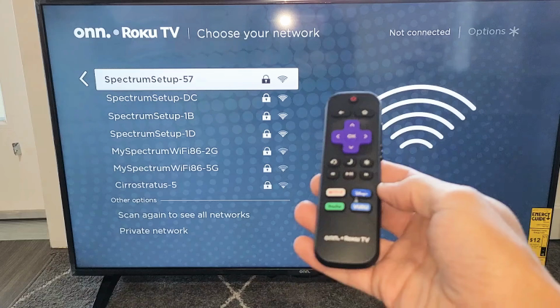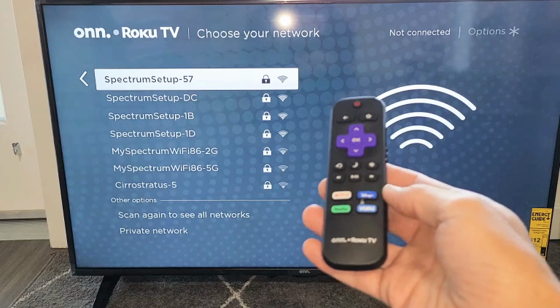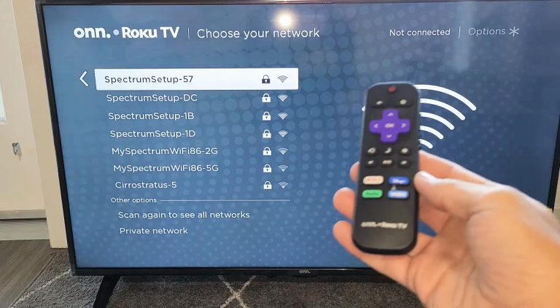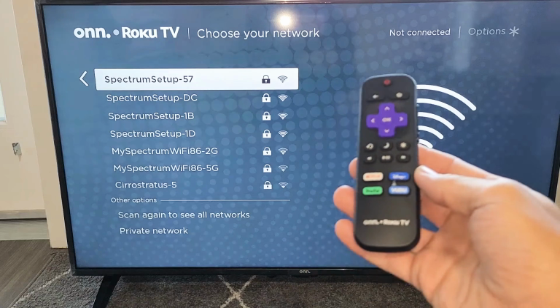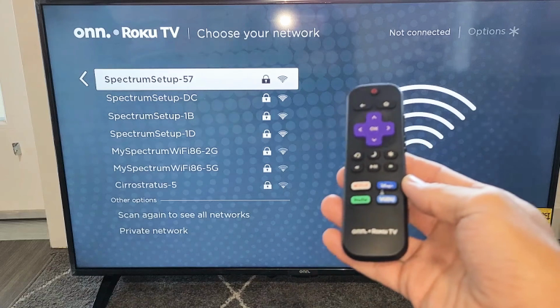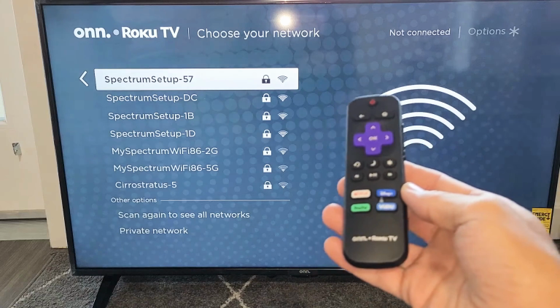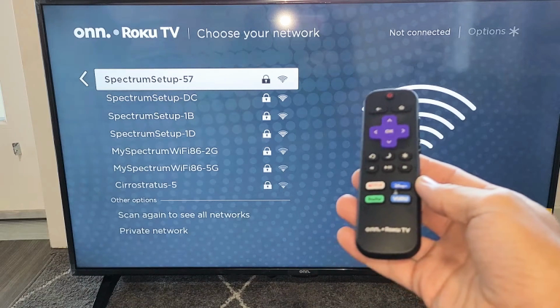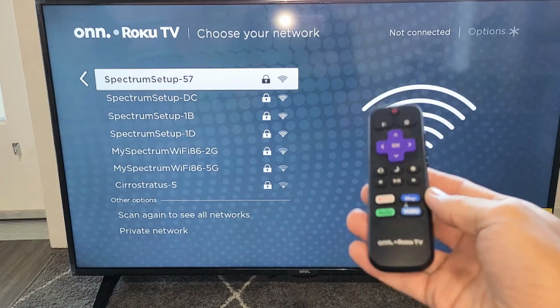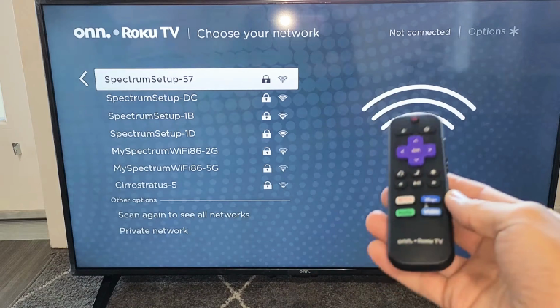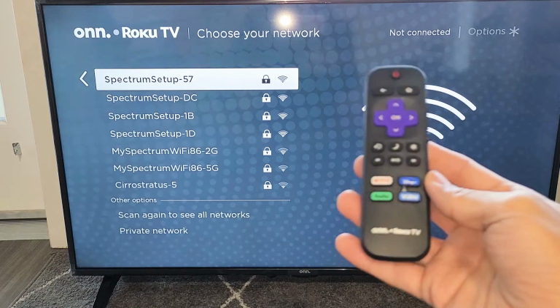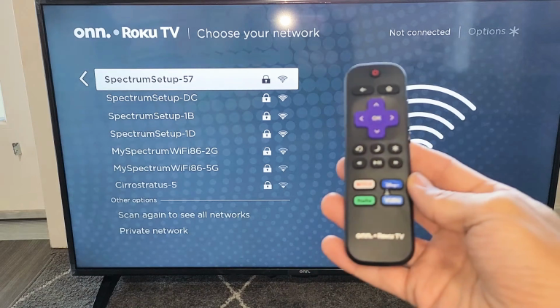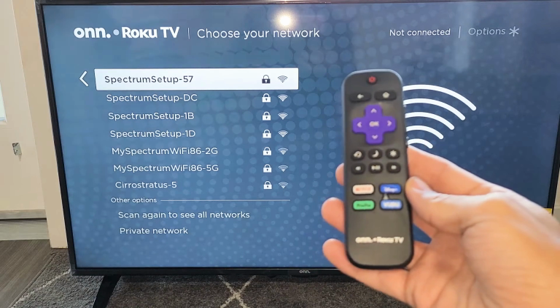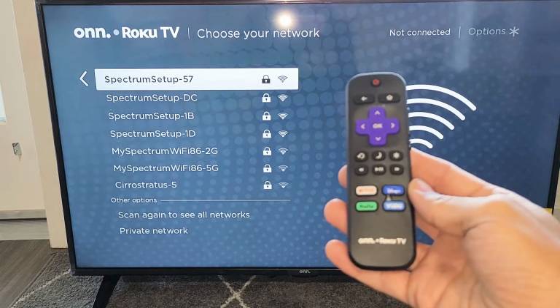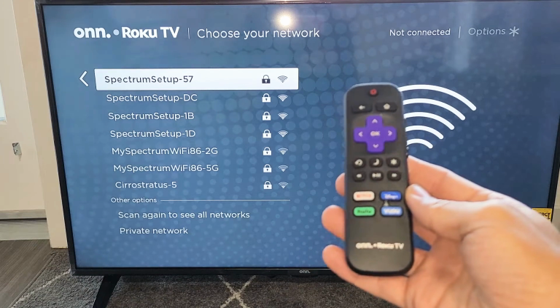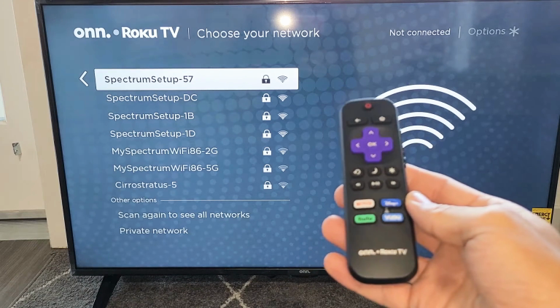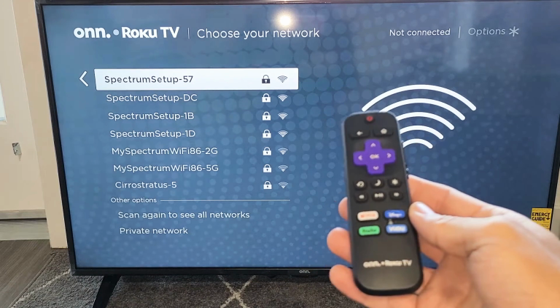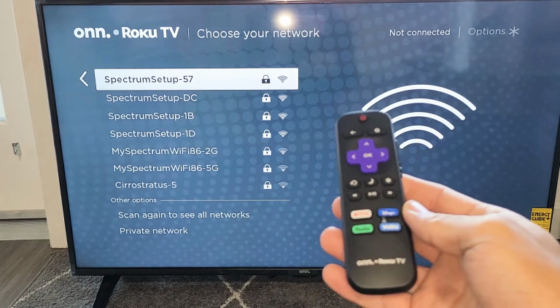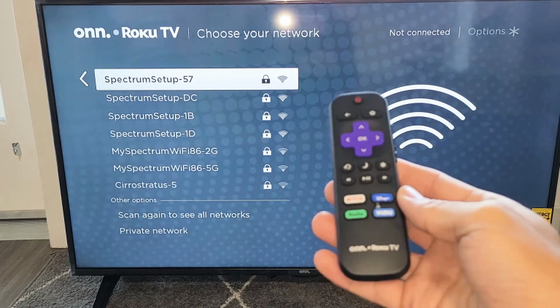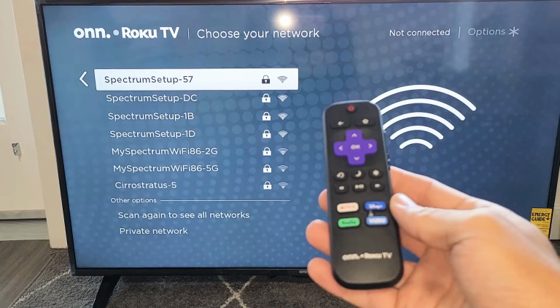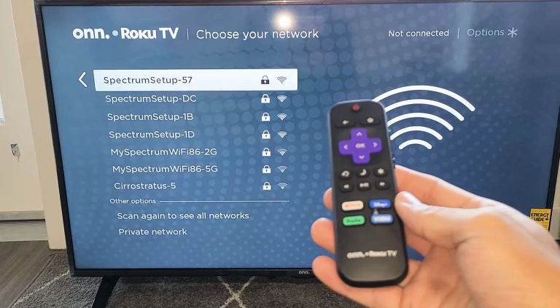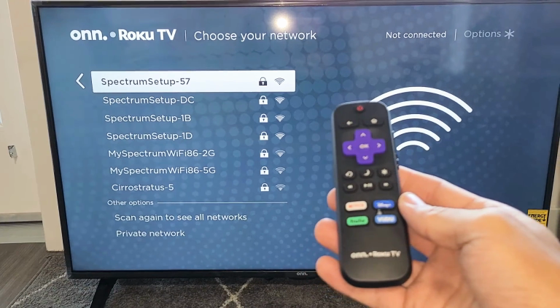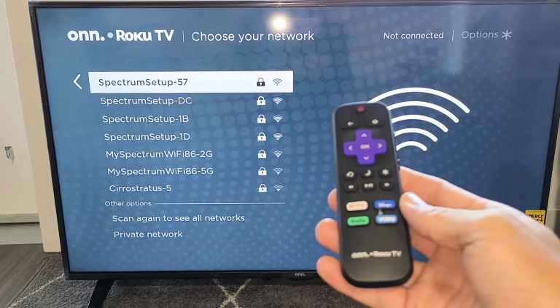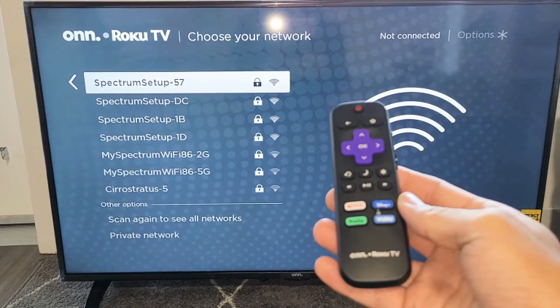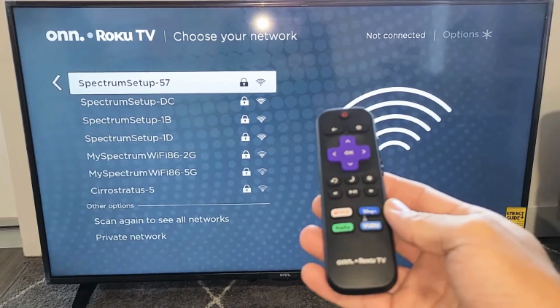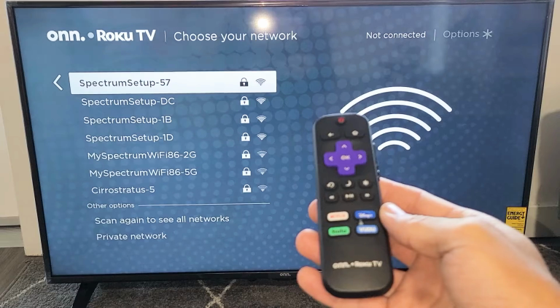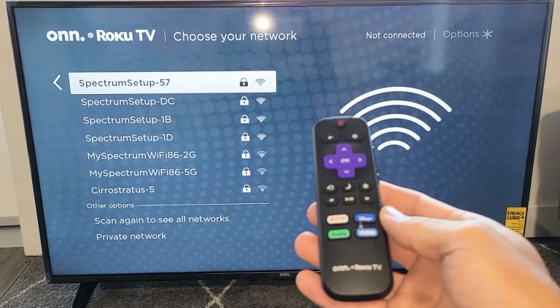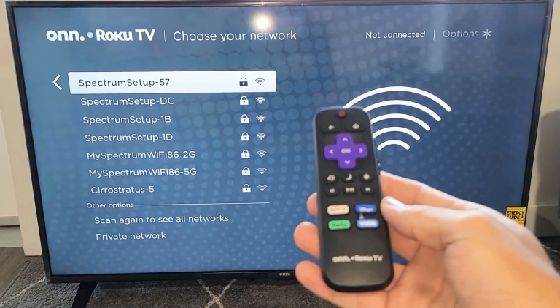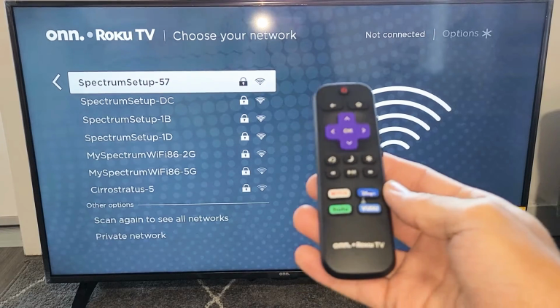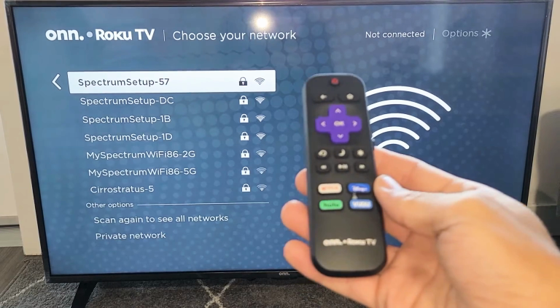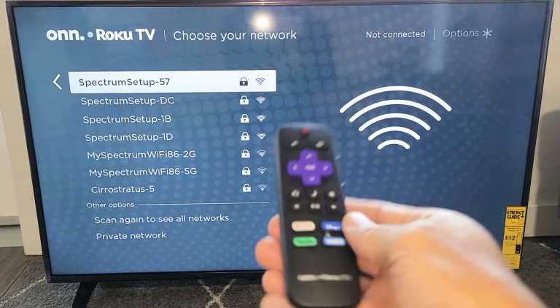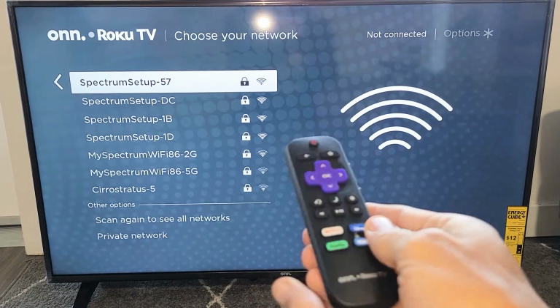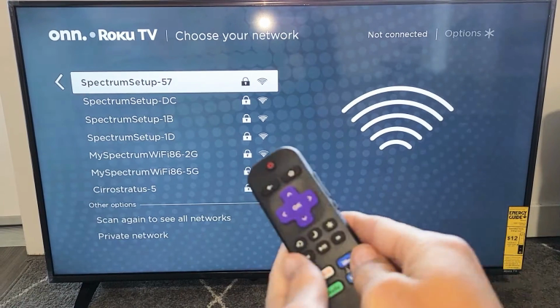Hey, what's up guys? So you have a Roku TV. I'm going to show you how to connect to your home Wi-Fi network. So very, very simple here.